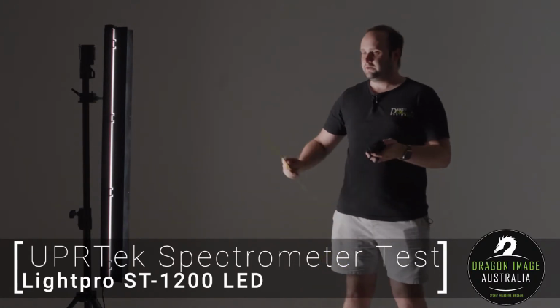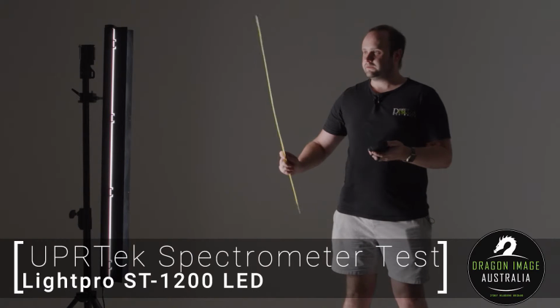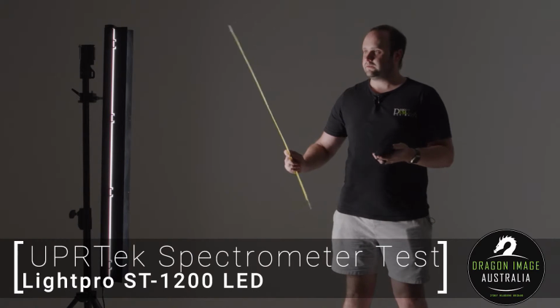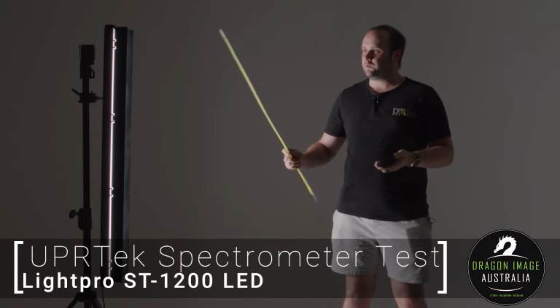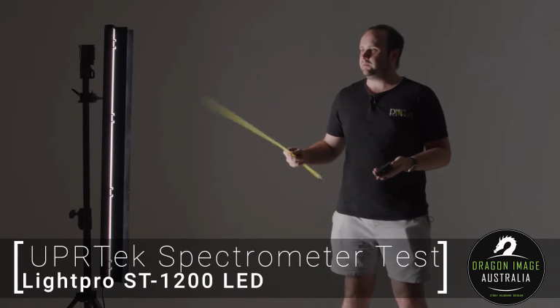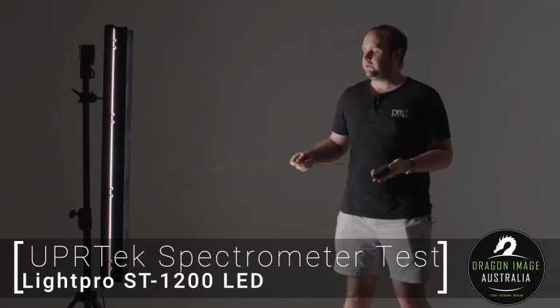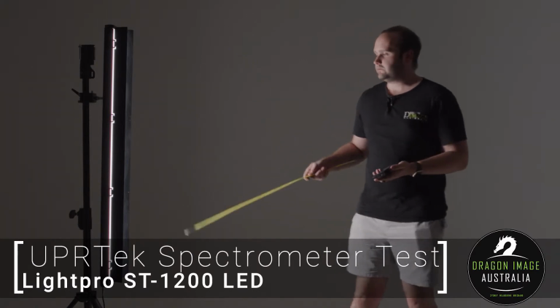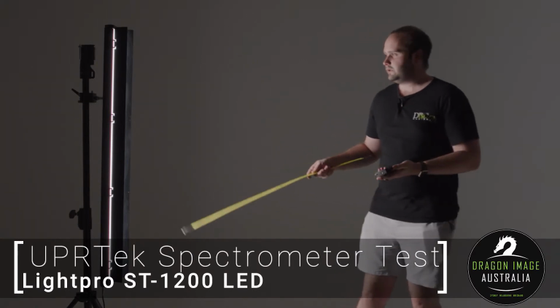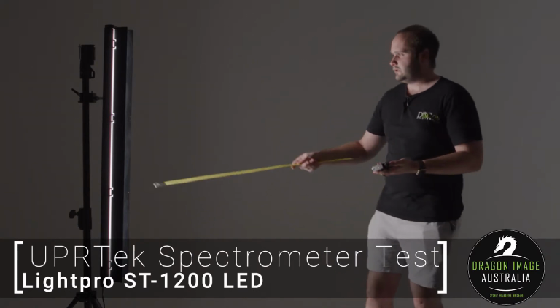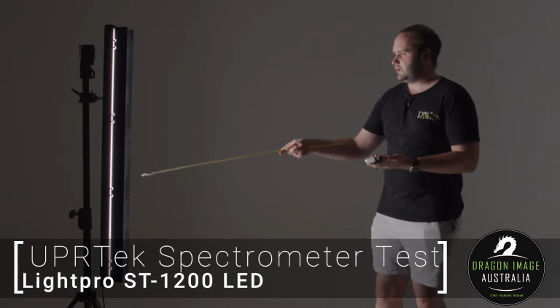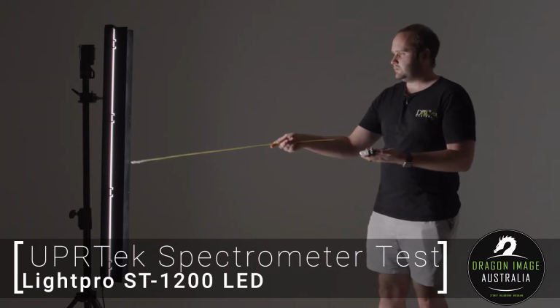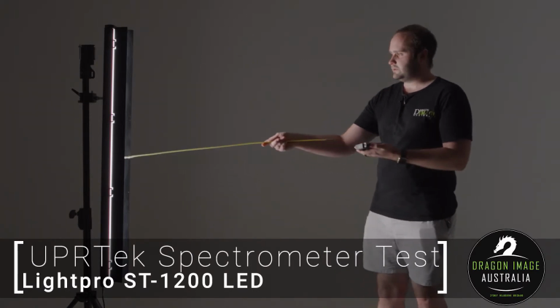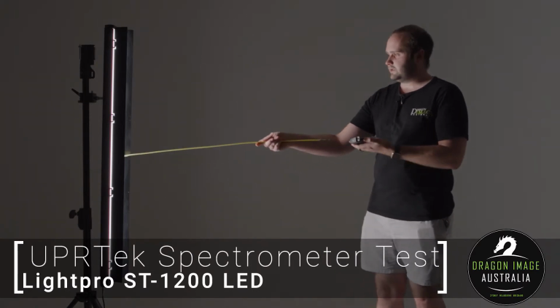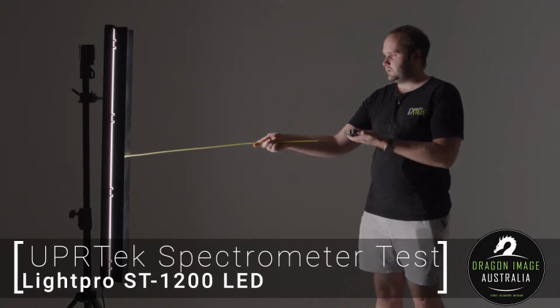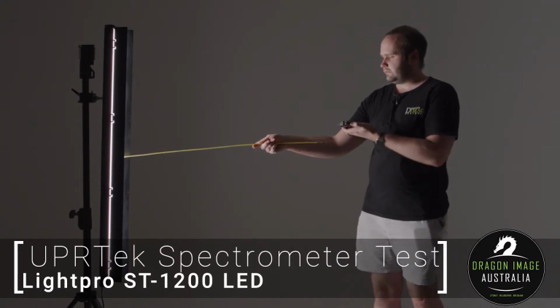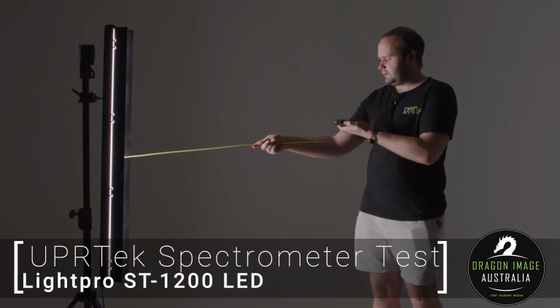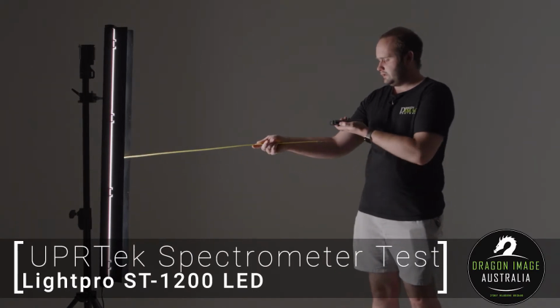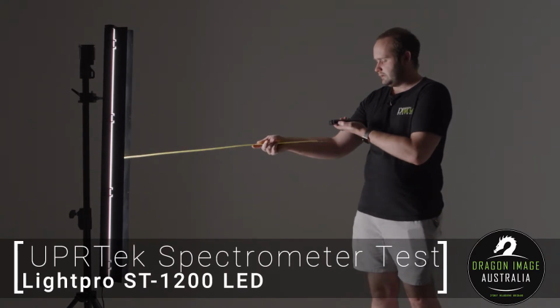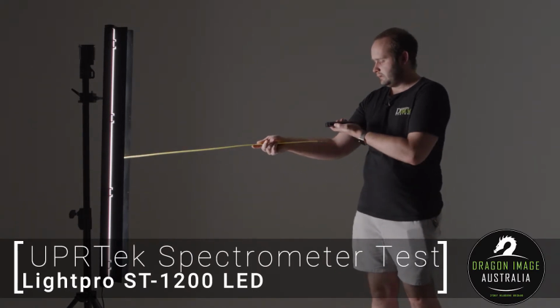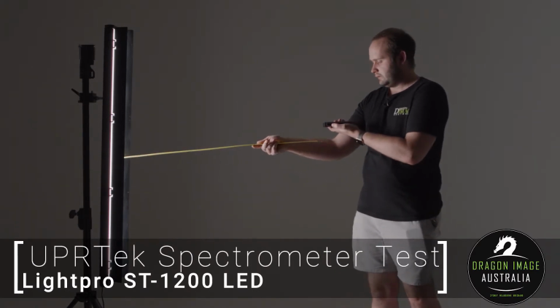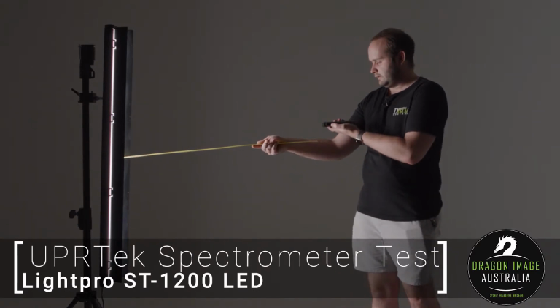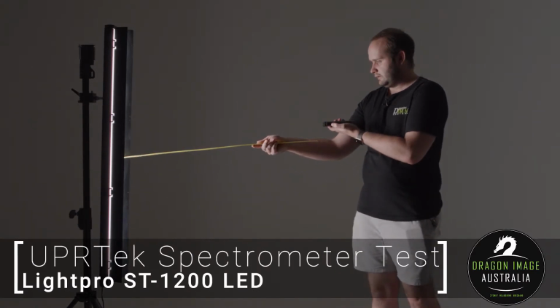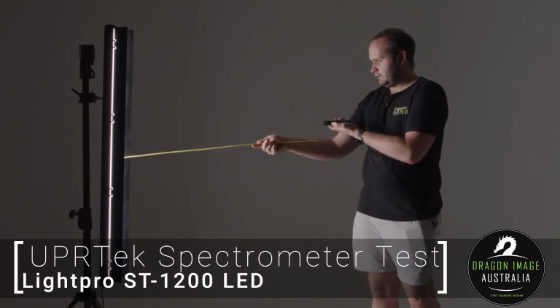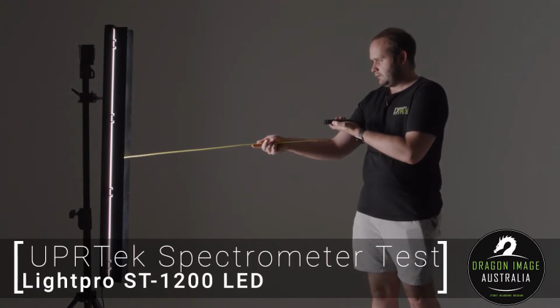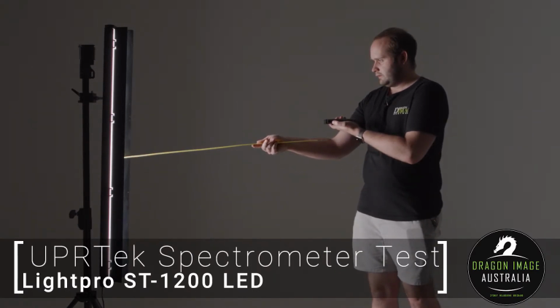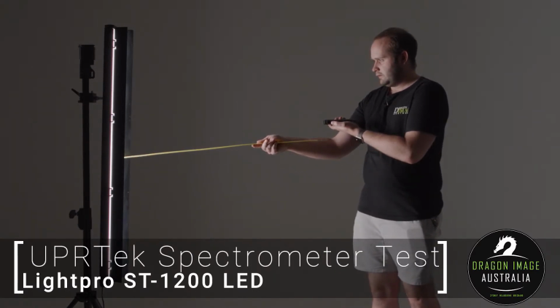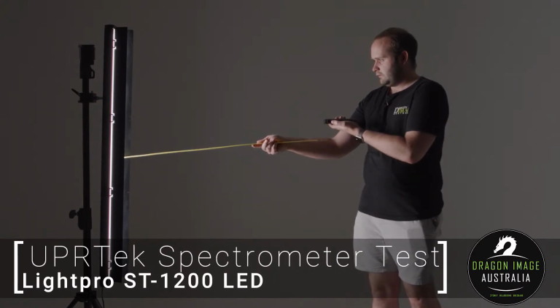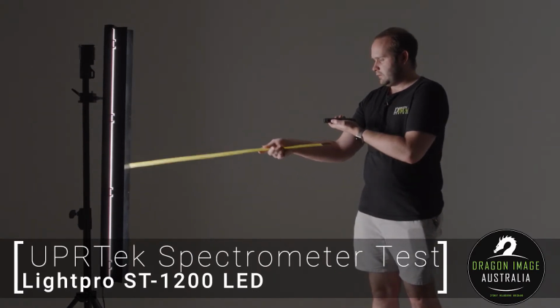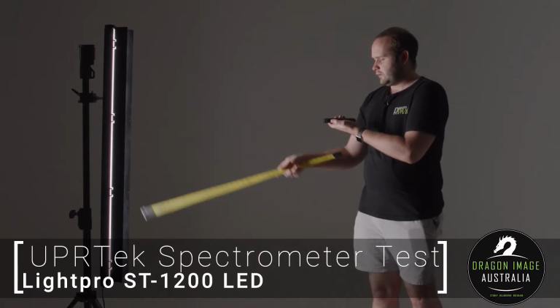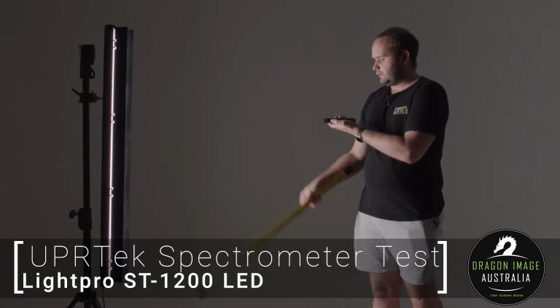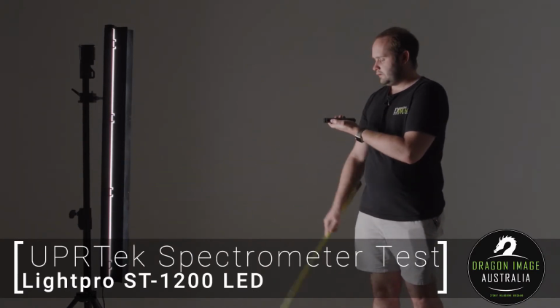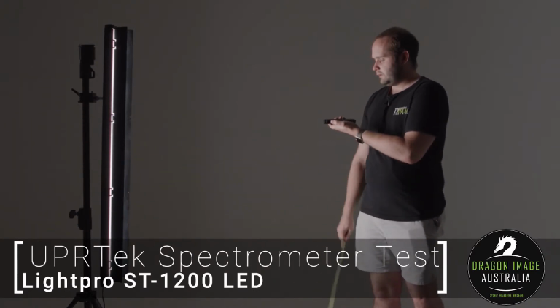We've got the one meter ruler and we'll just take a quick reading at about one meter away.